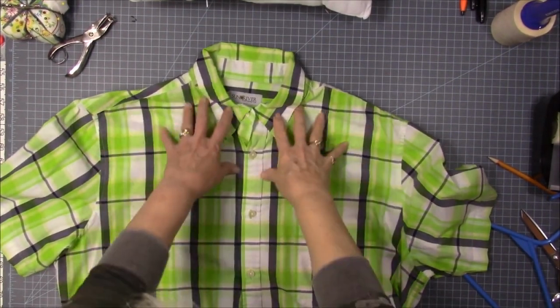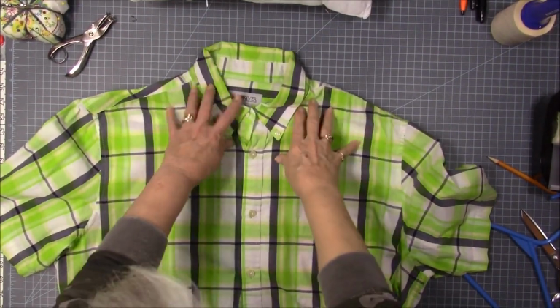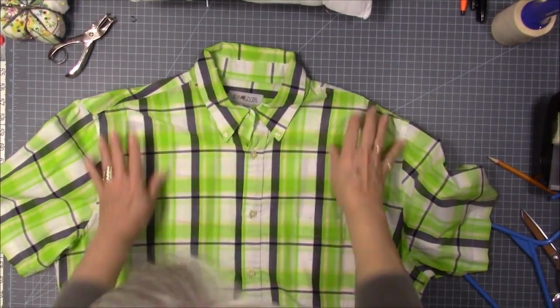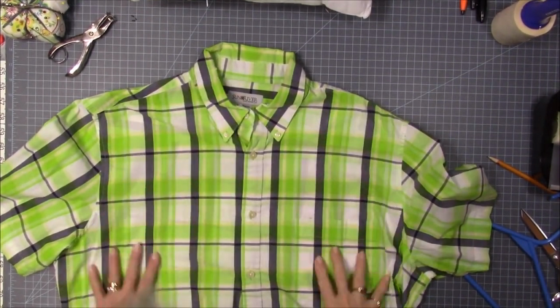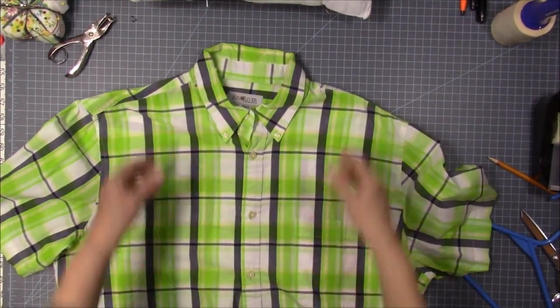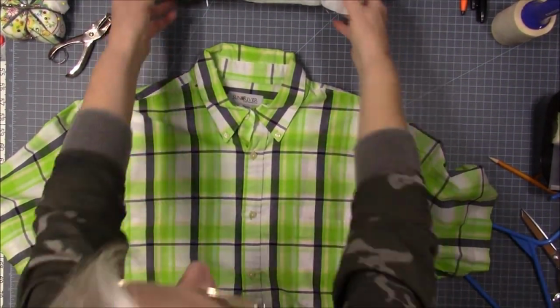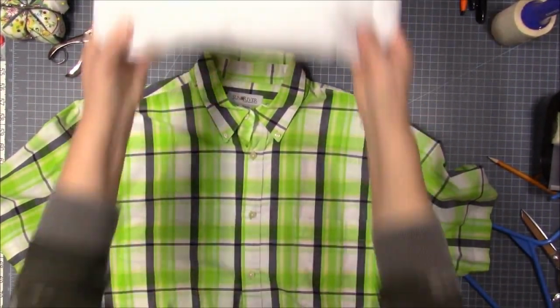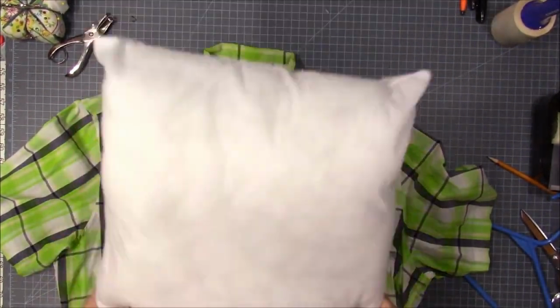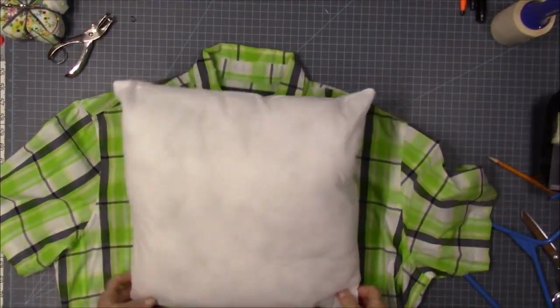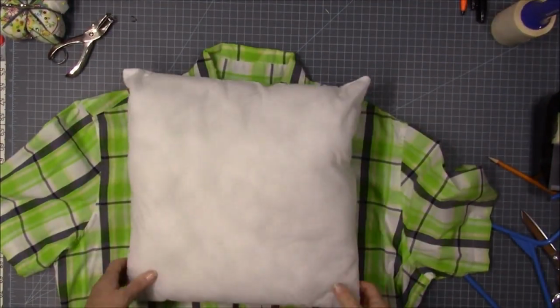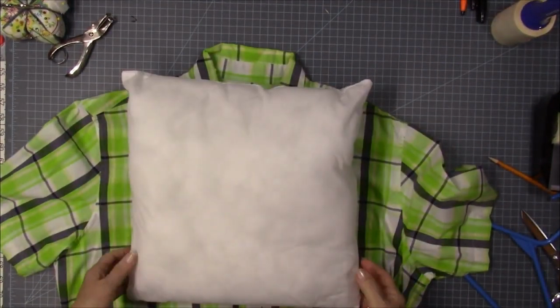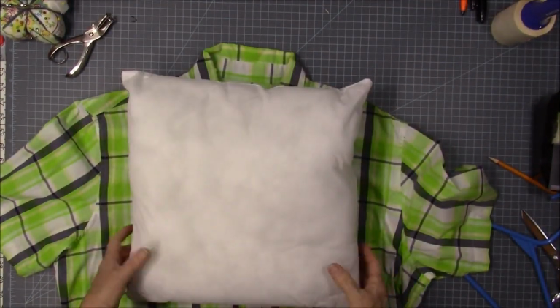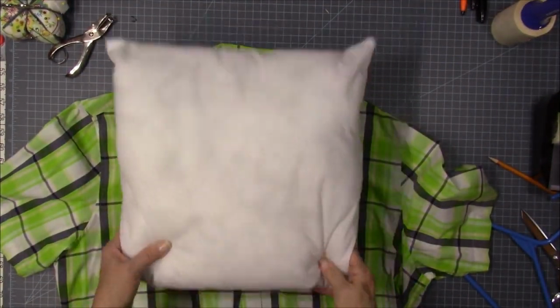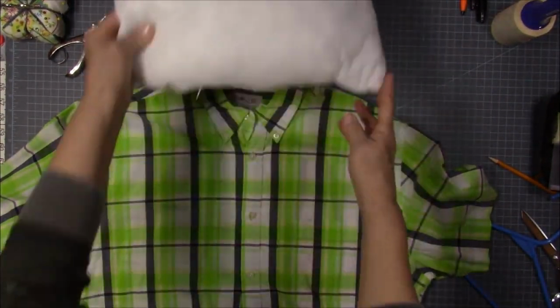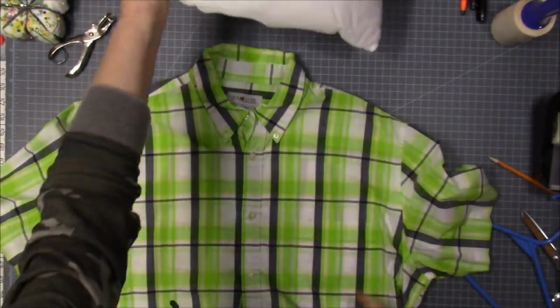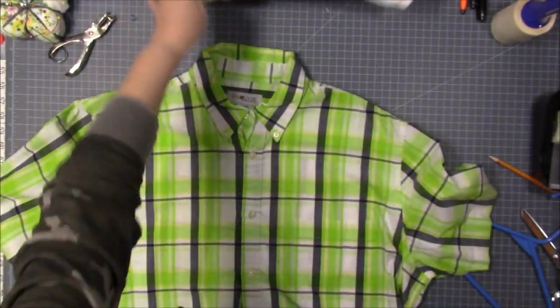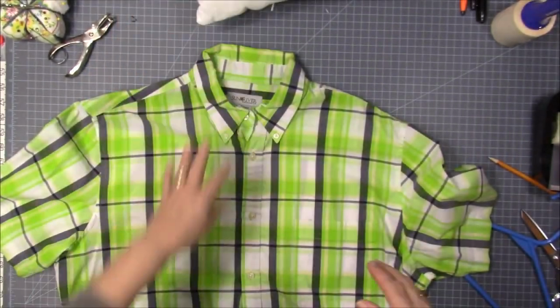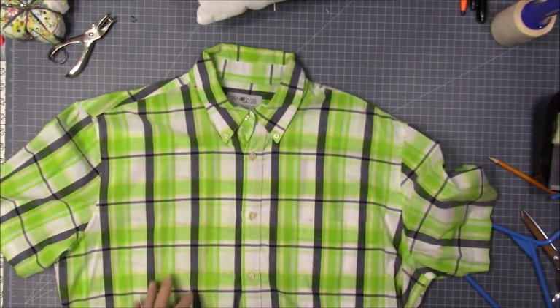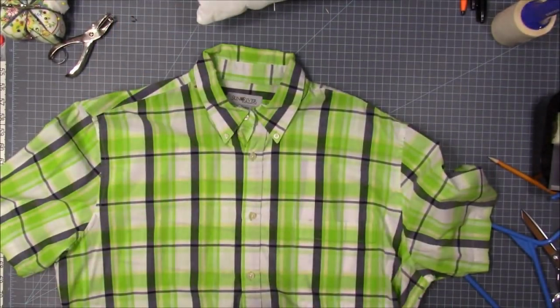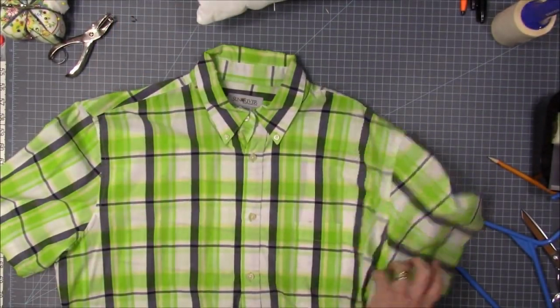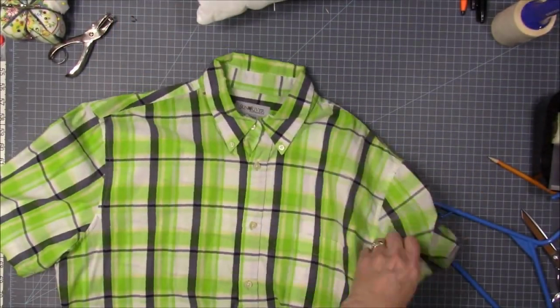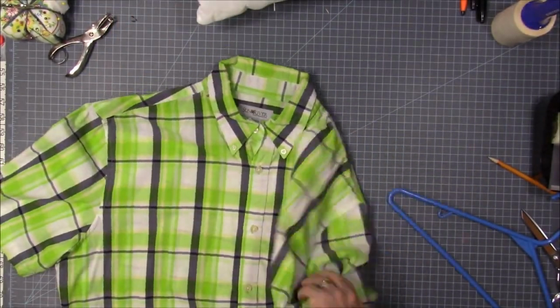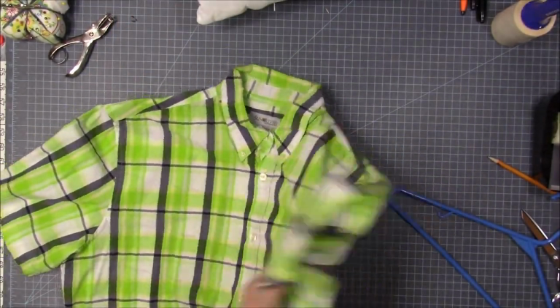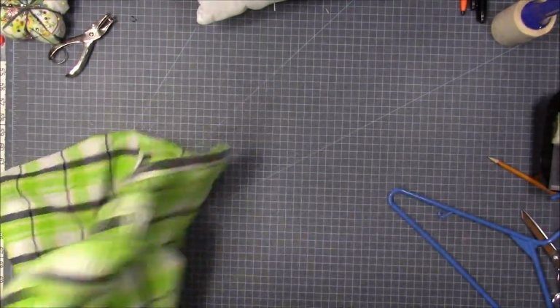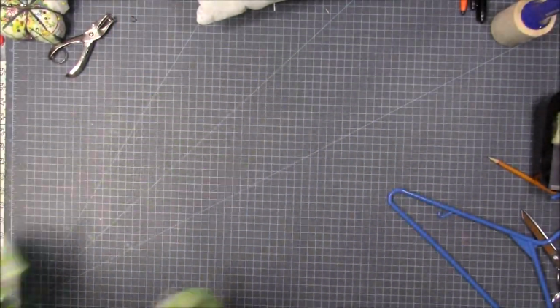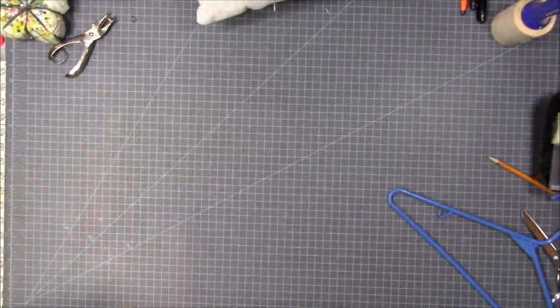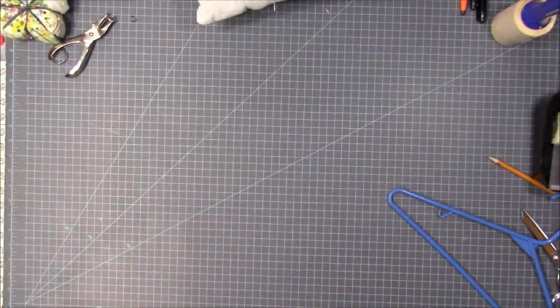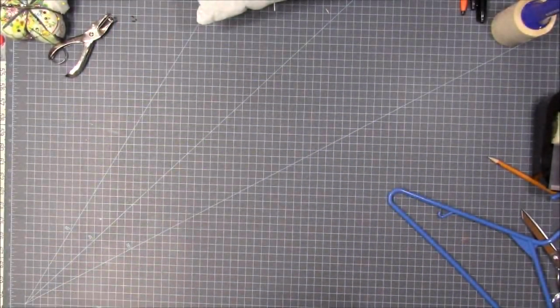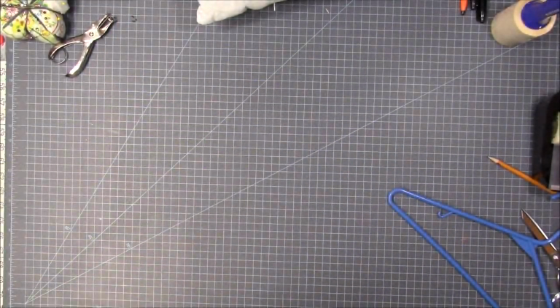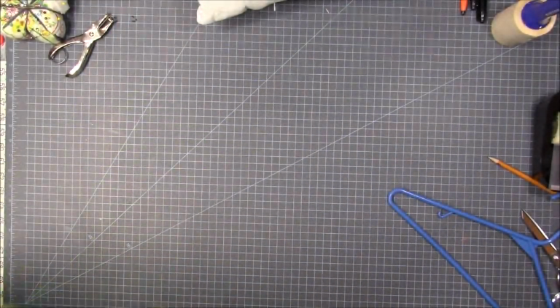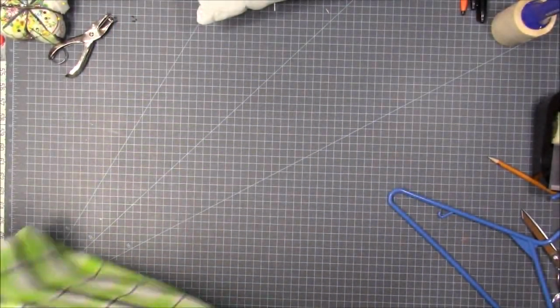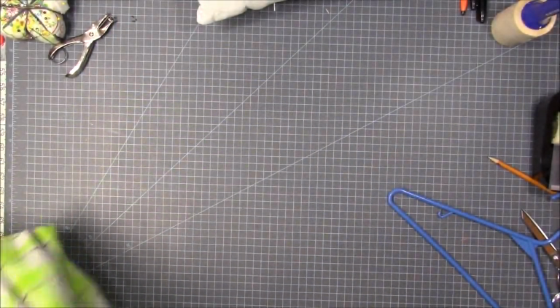Let's make a pillow from an old discarded shirt. I'm going to use a 16 by 16 pillow form.